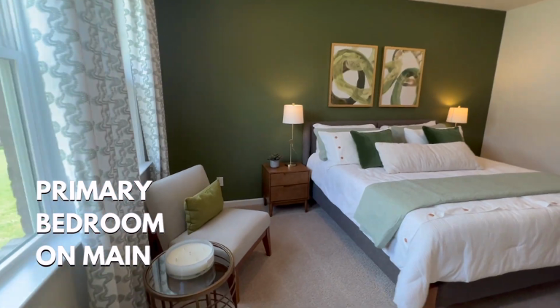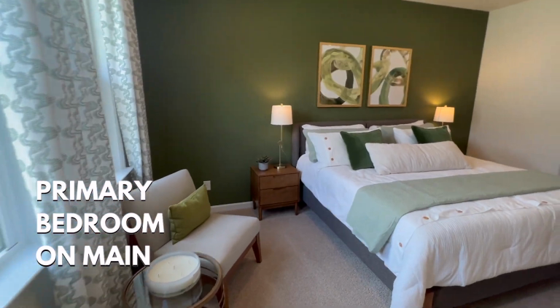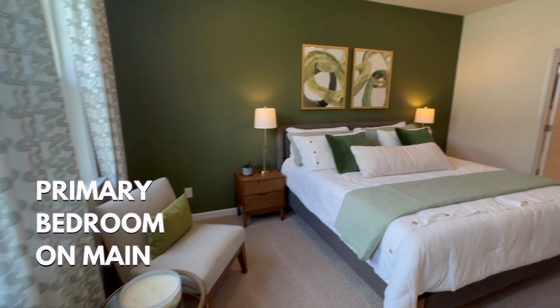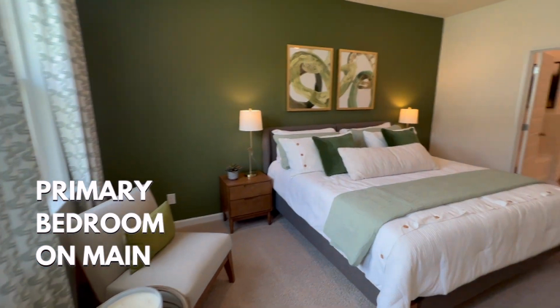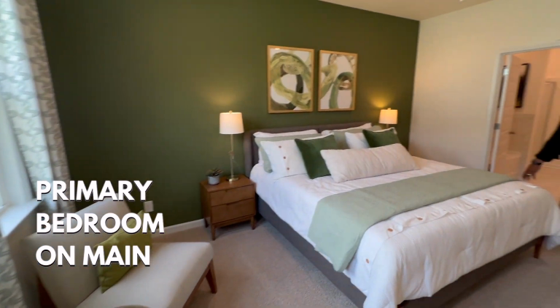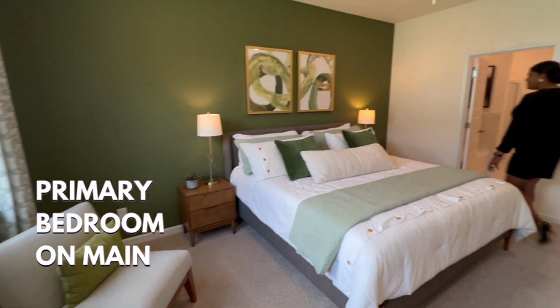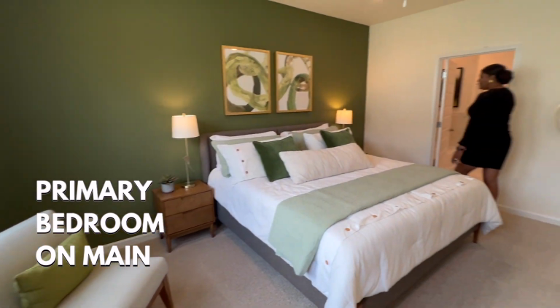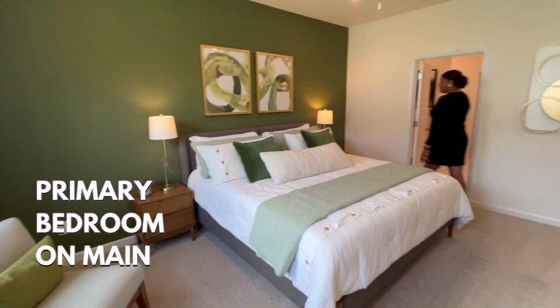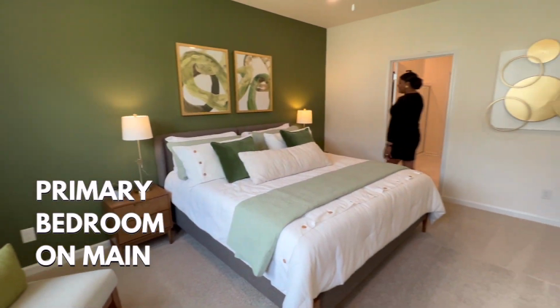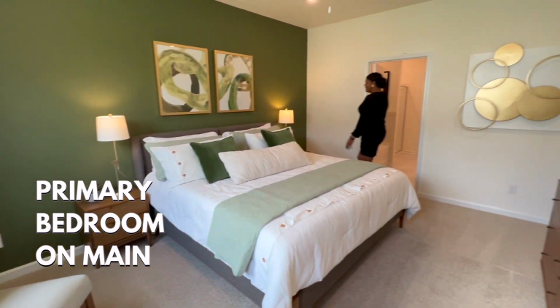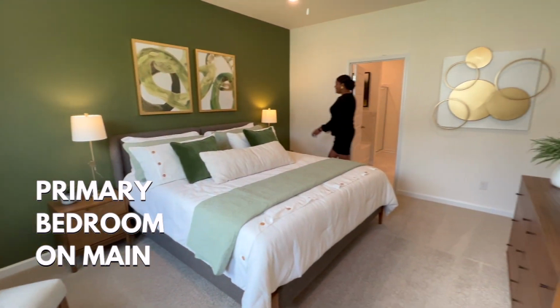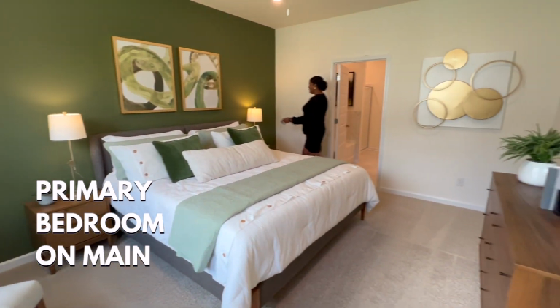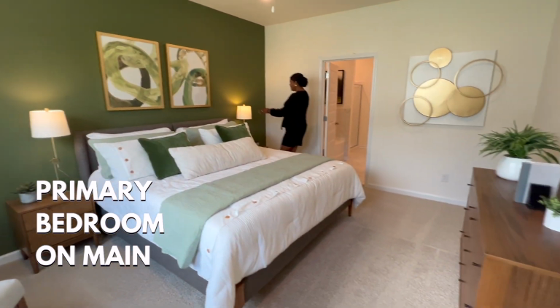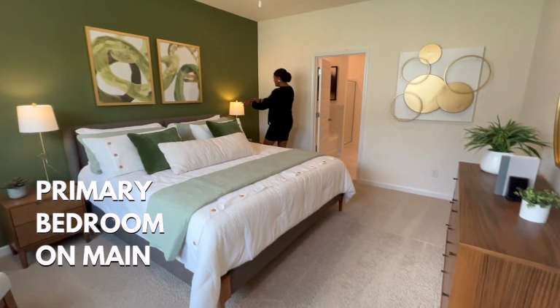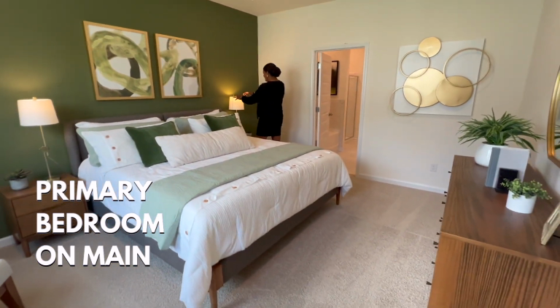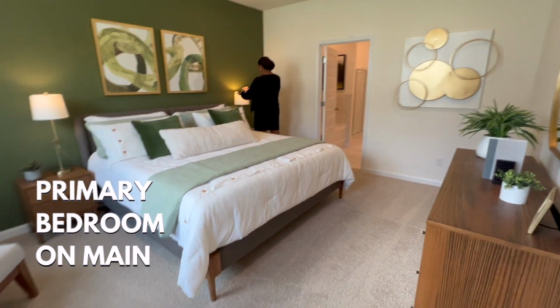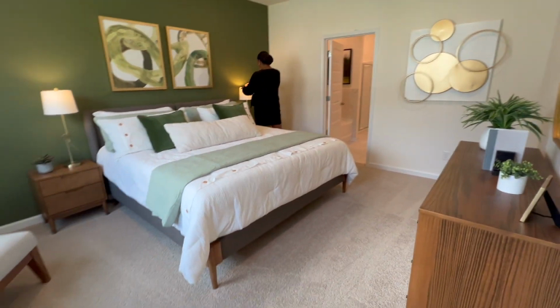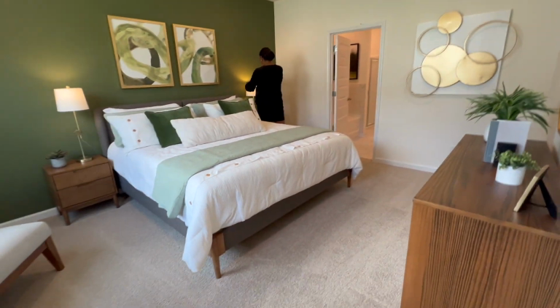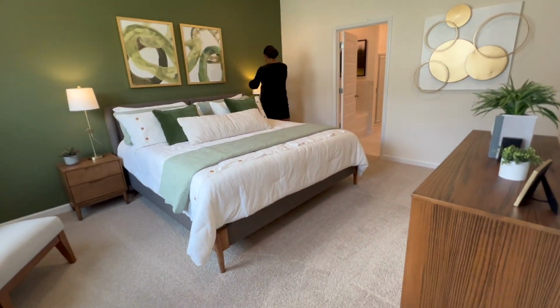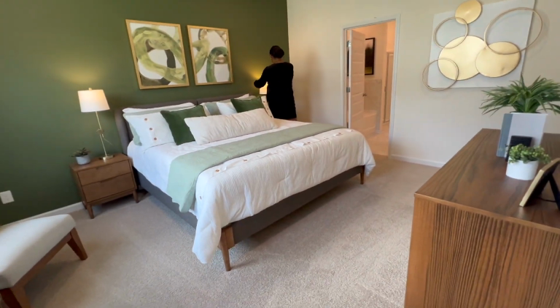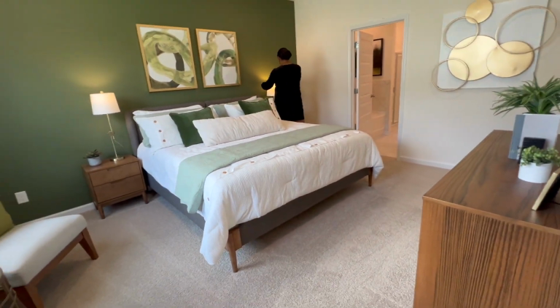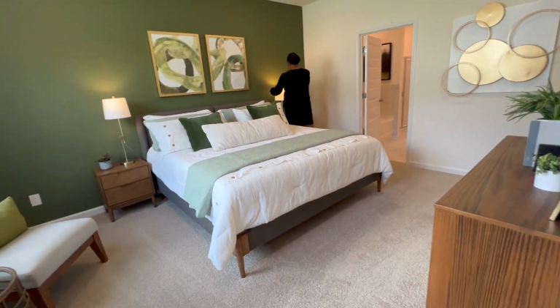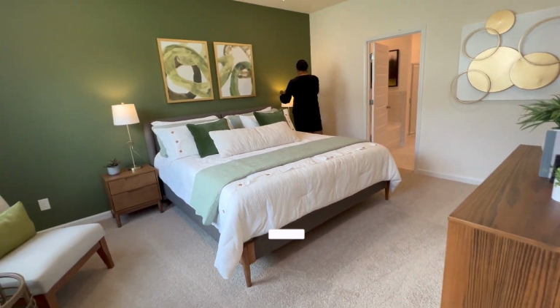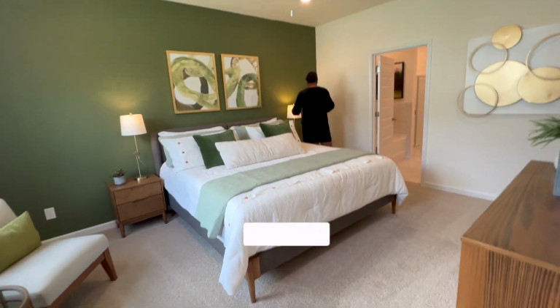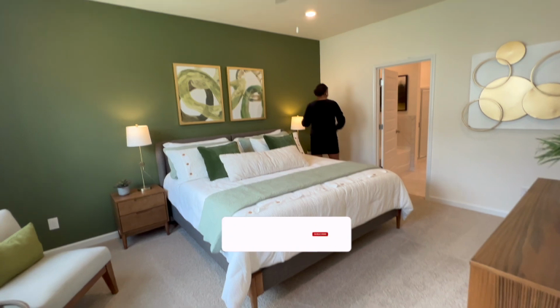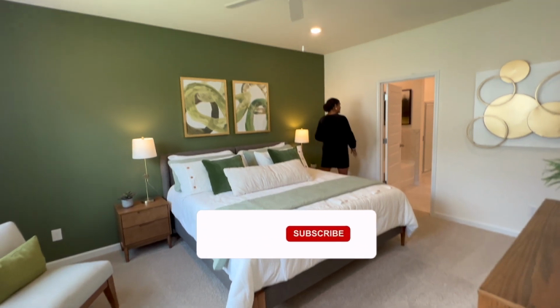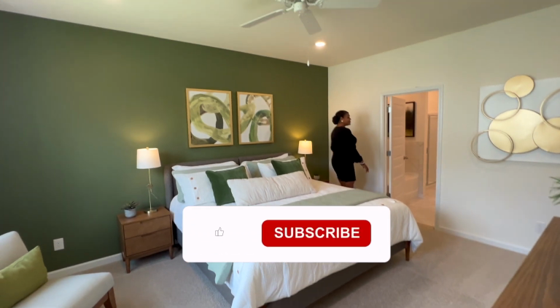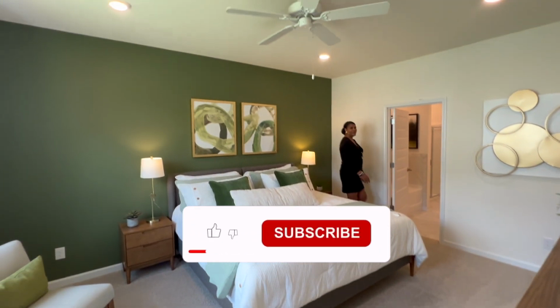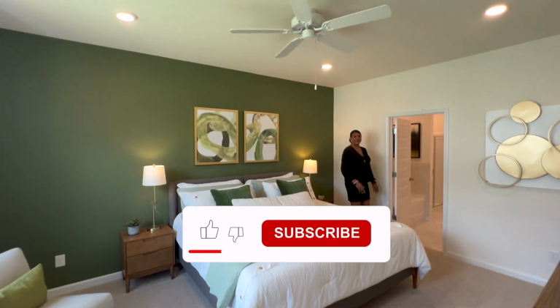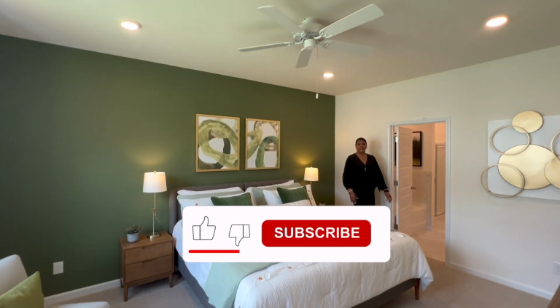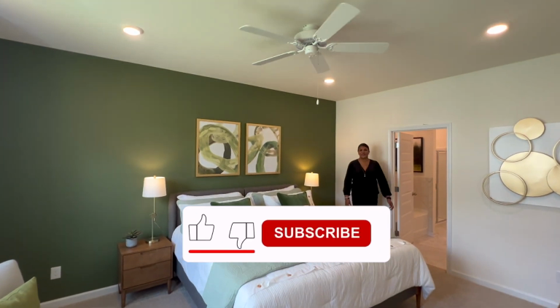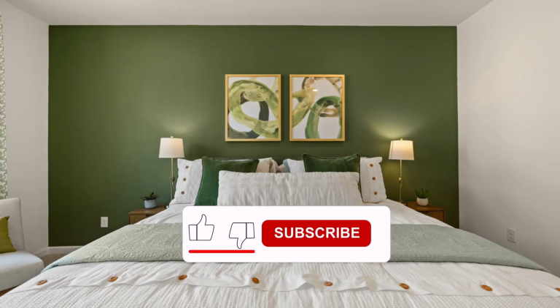The primary bedroom suite with a spotlight bath is located on the main level, along with a secondary bedroom.